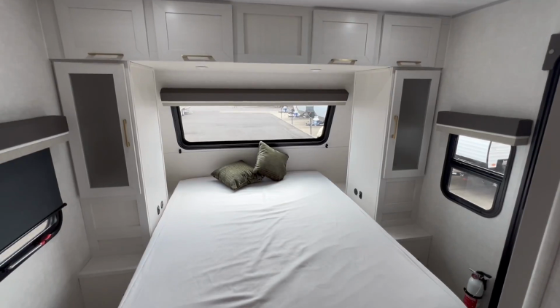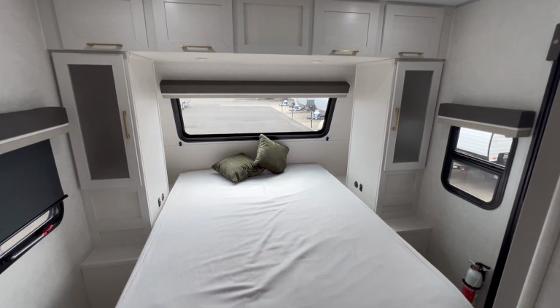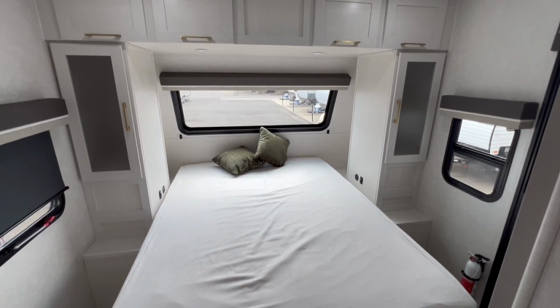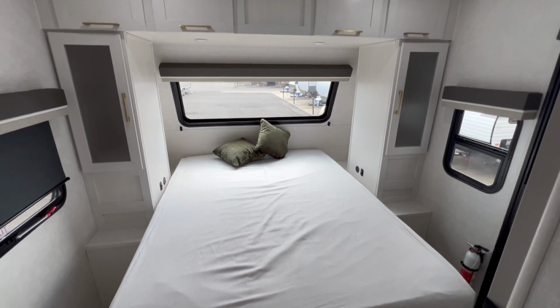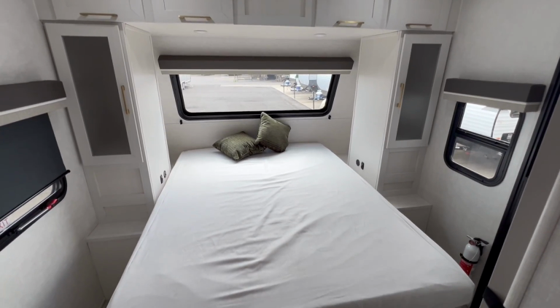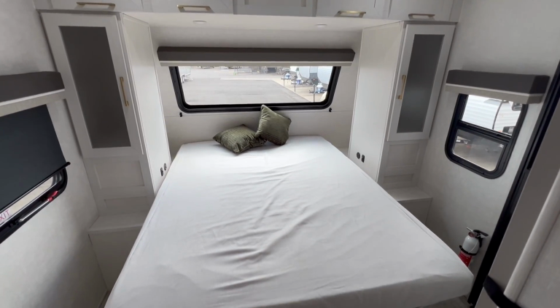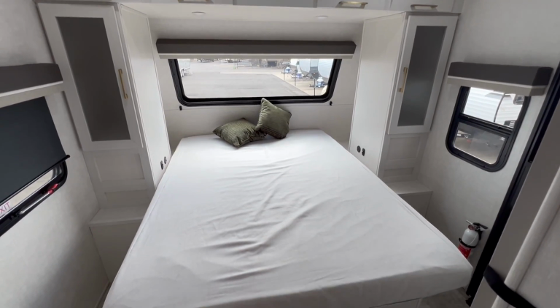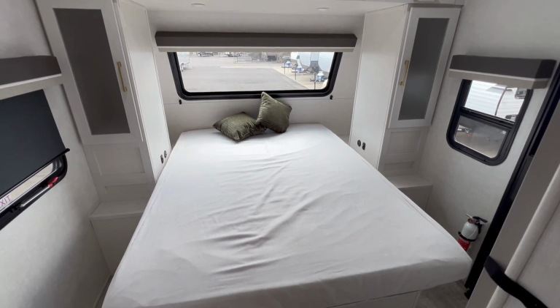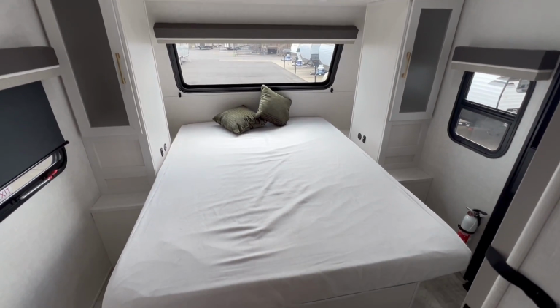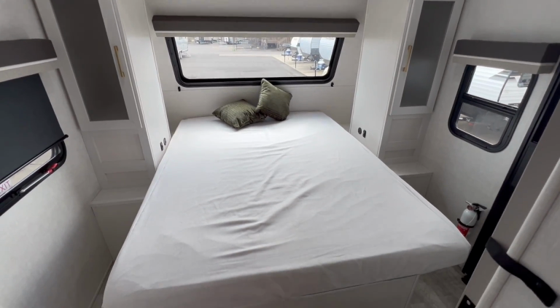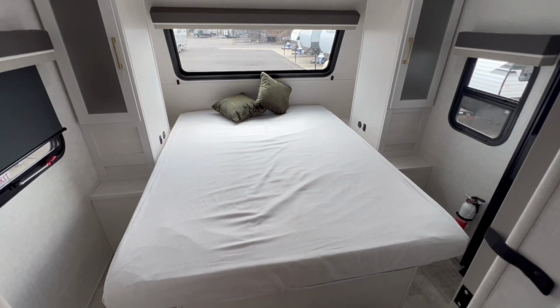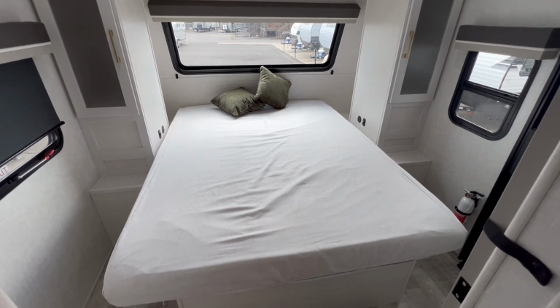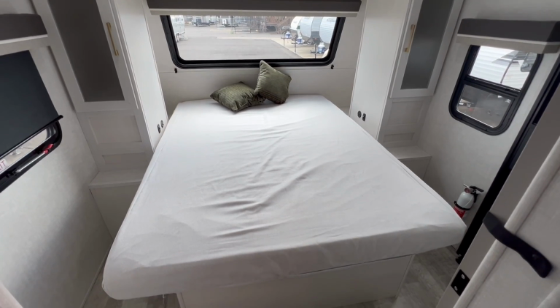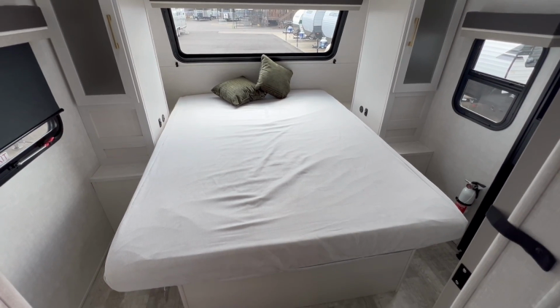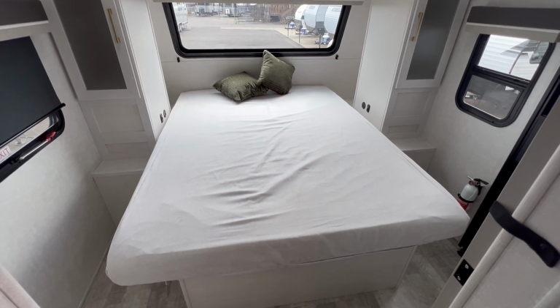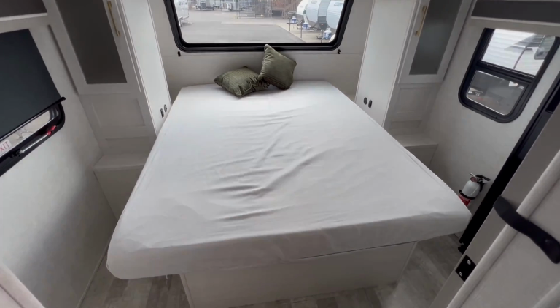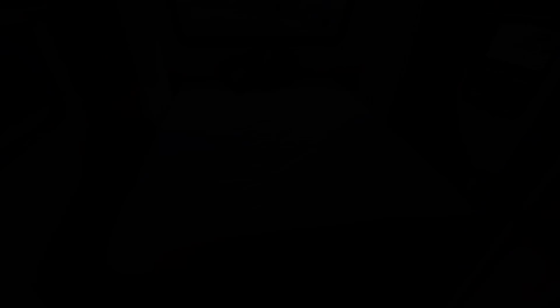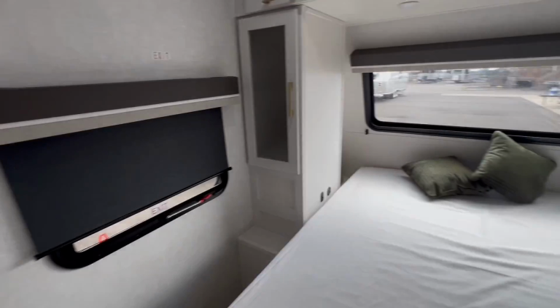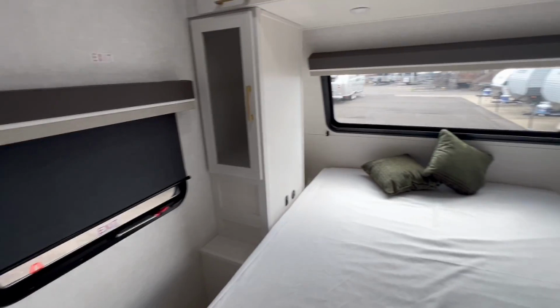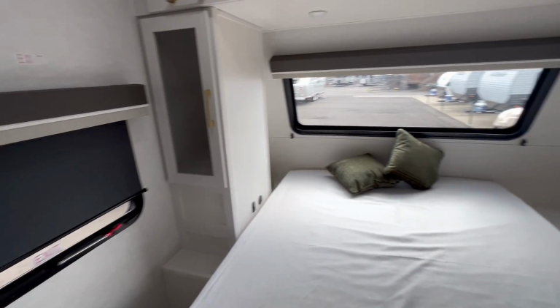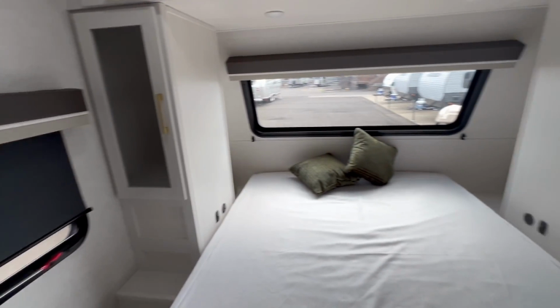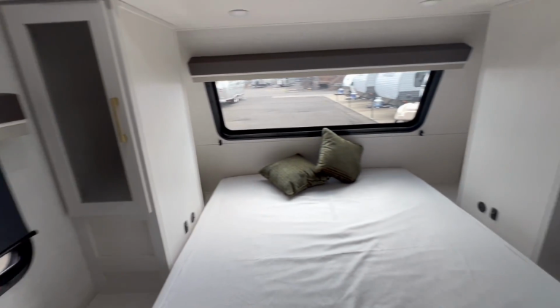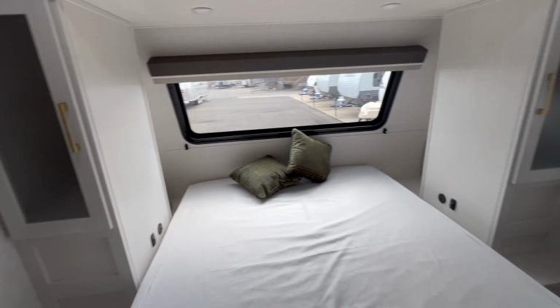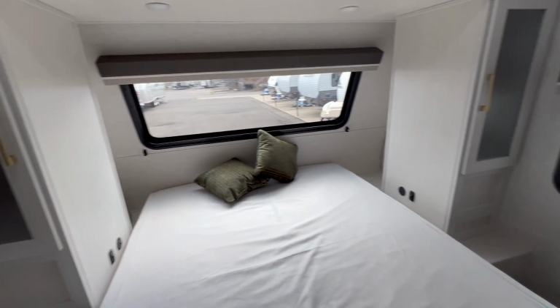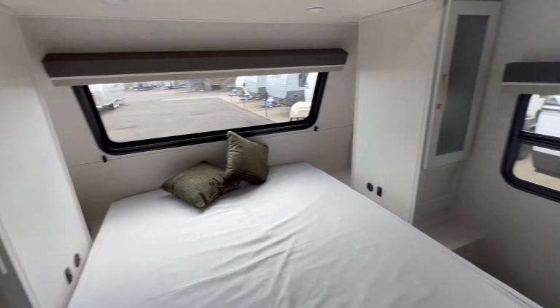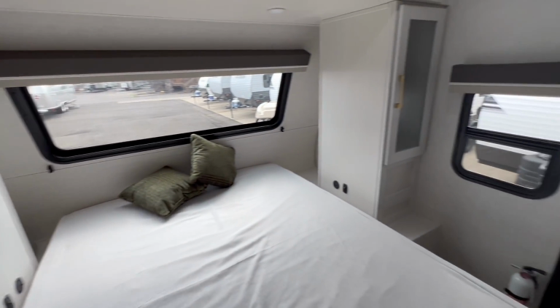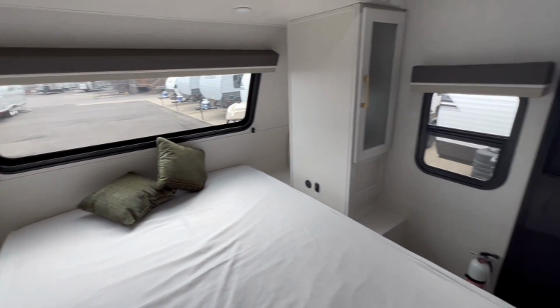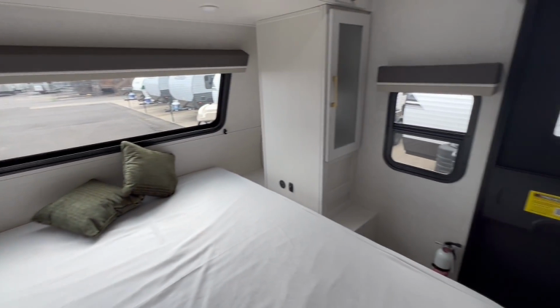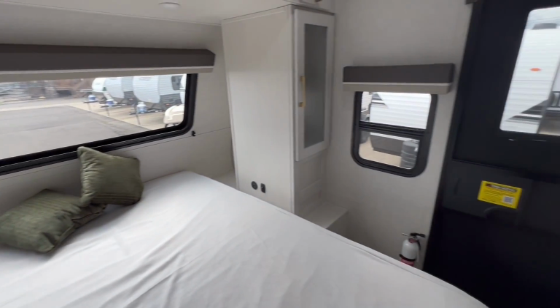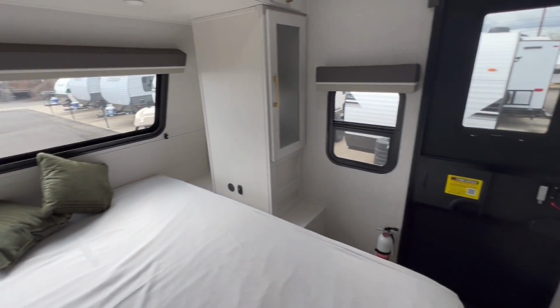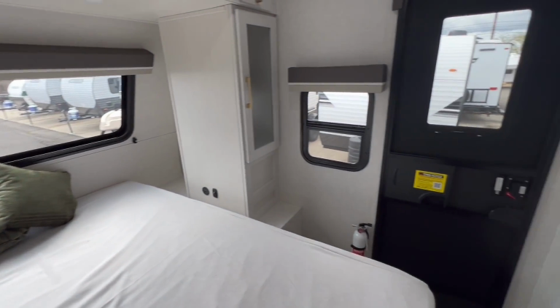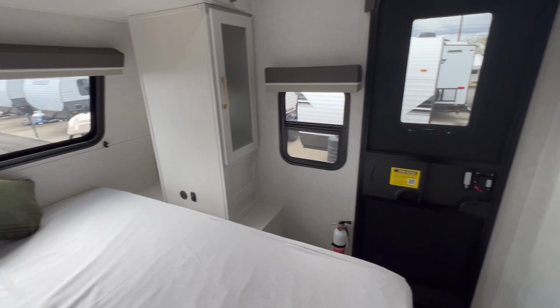Rest easy in the queen-size bedroom, complete with plenty of overhead storage for all your essentials, allowing you to enjoy a peaceful night's sleep.